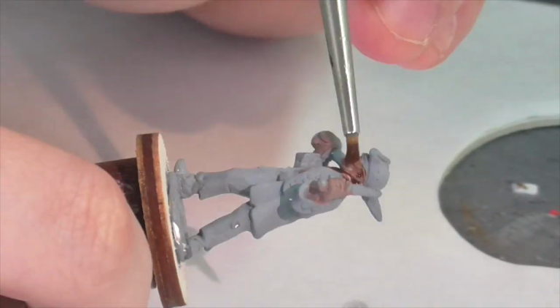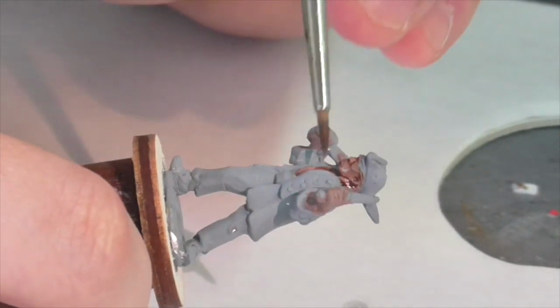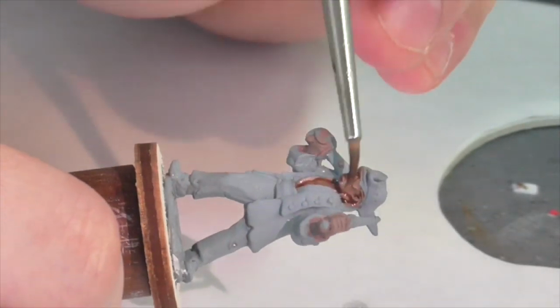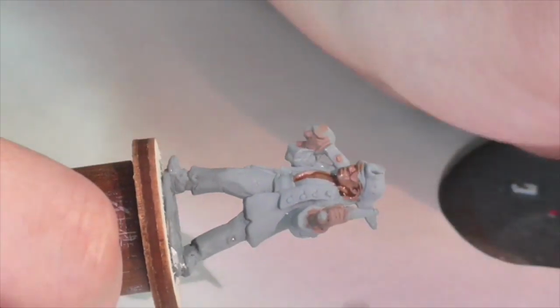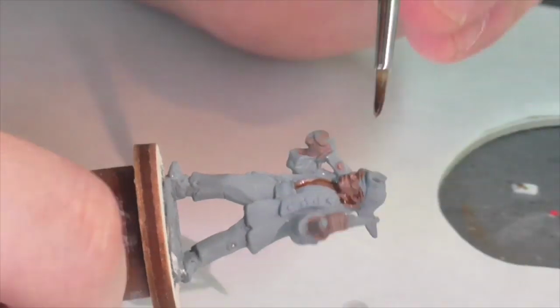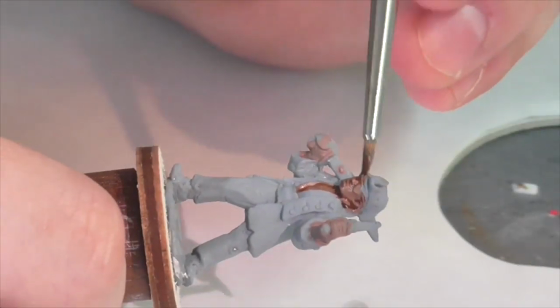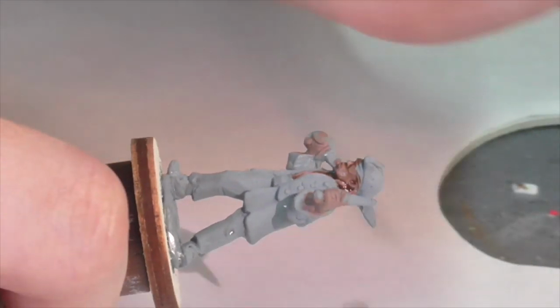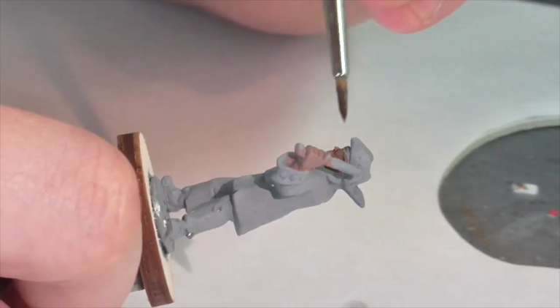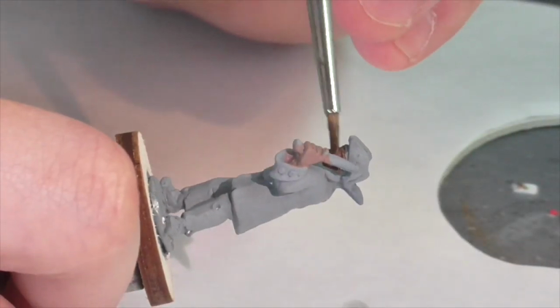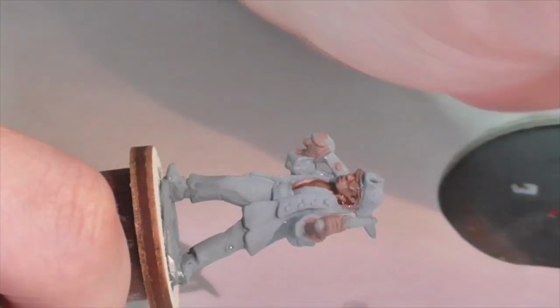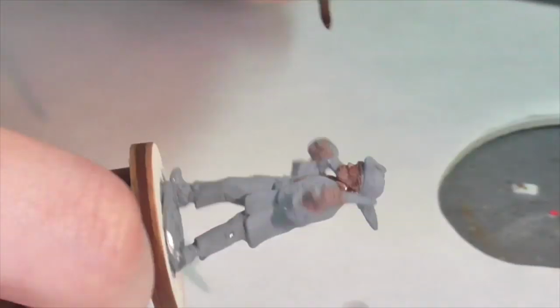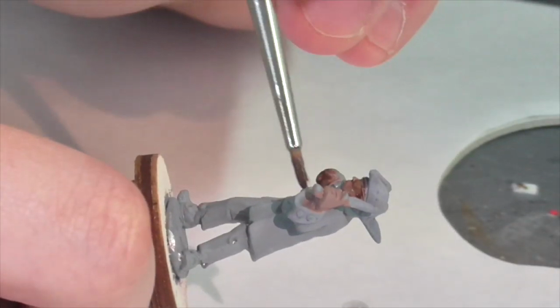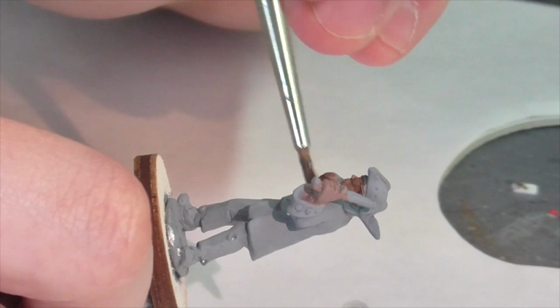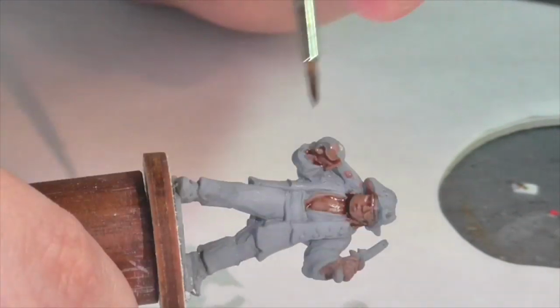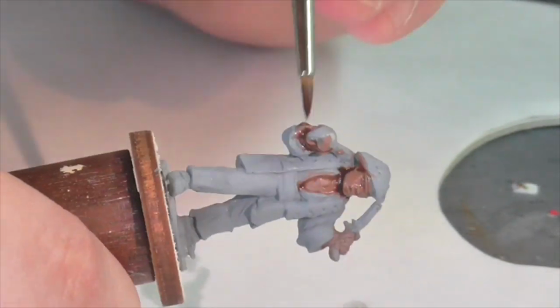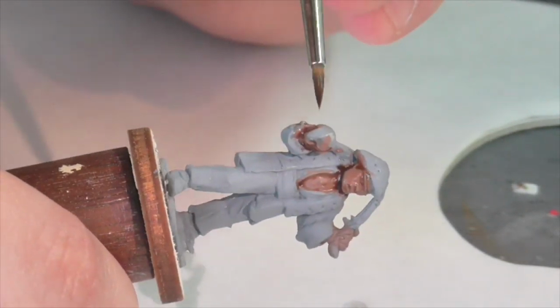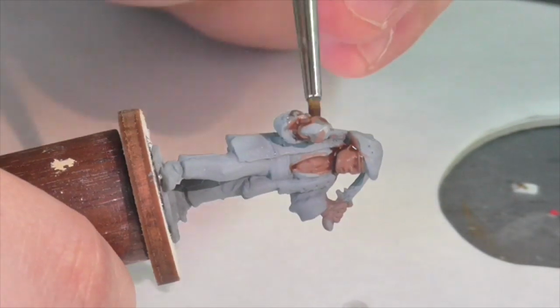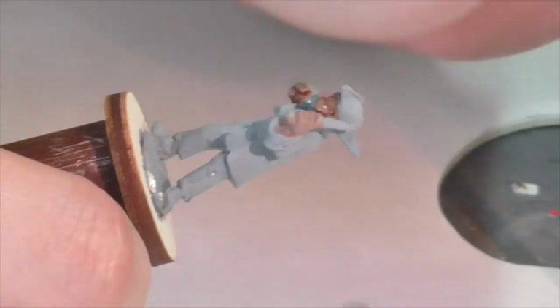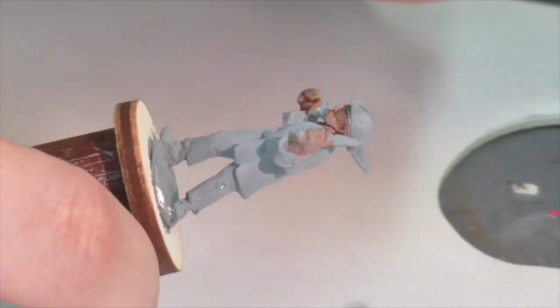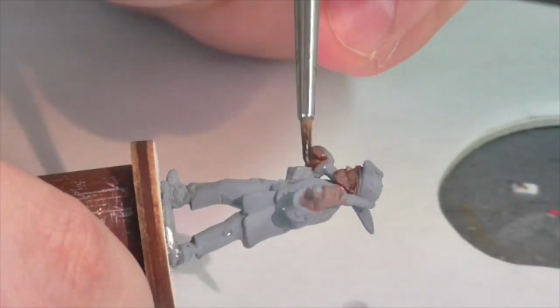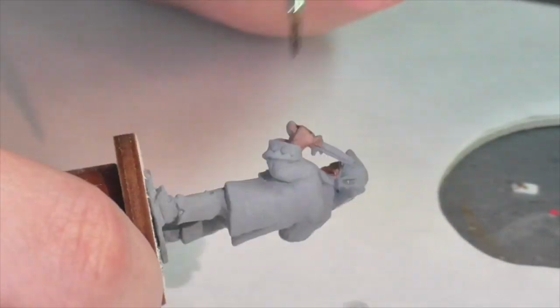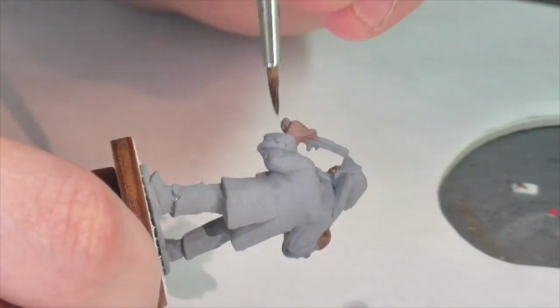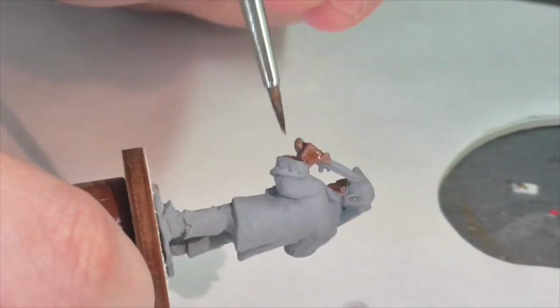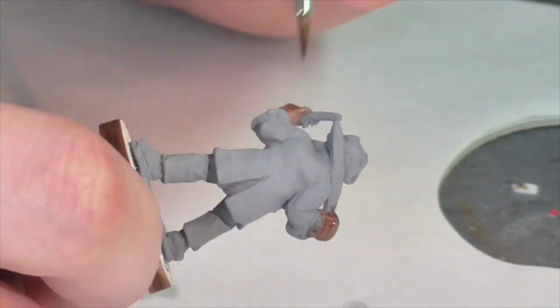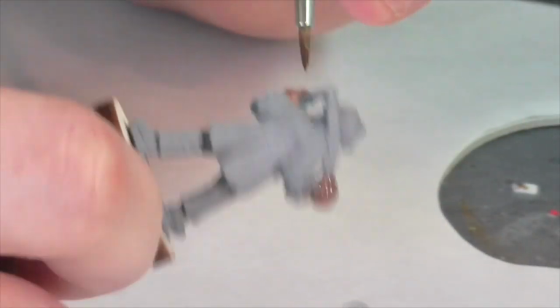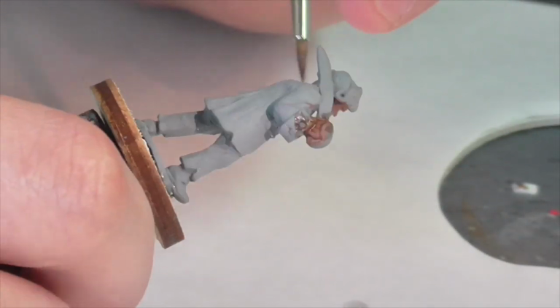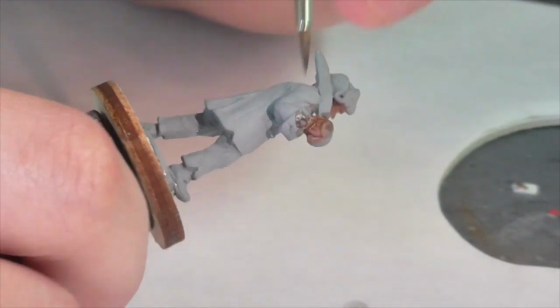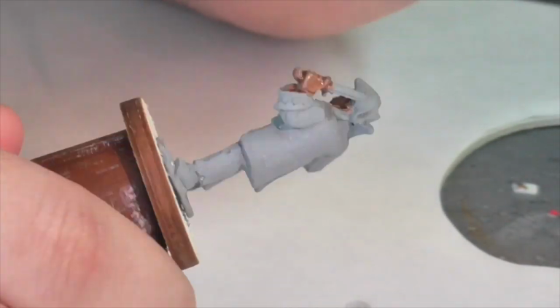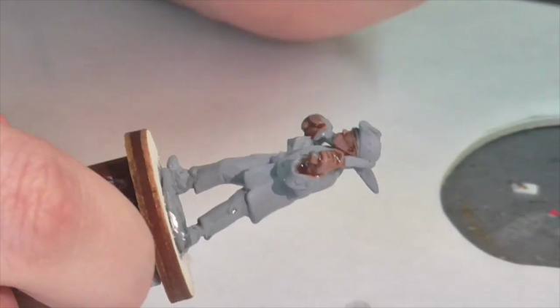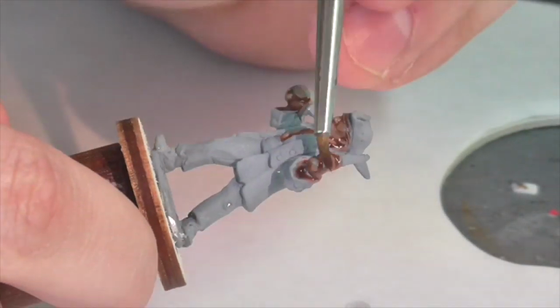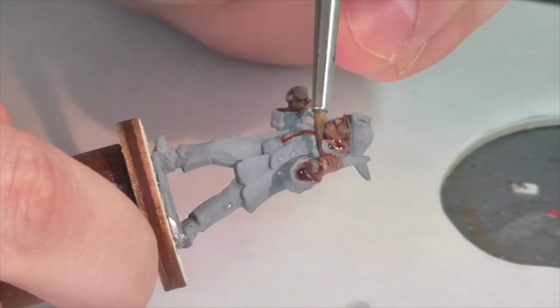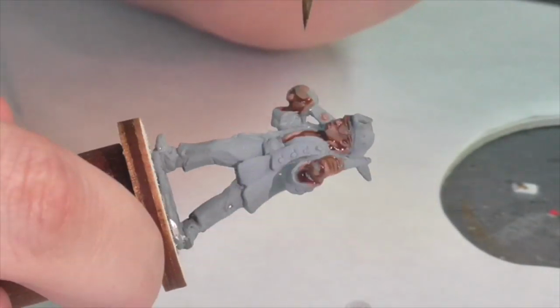Next, I'm going to apply a wash — Agrax Earthshade from Citadel, which is what I always use. I'm just putting it everywhere over the flesh areas.